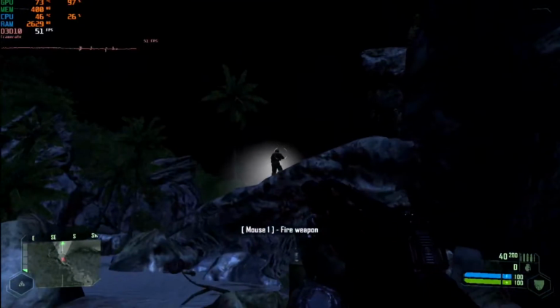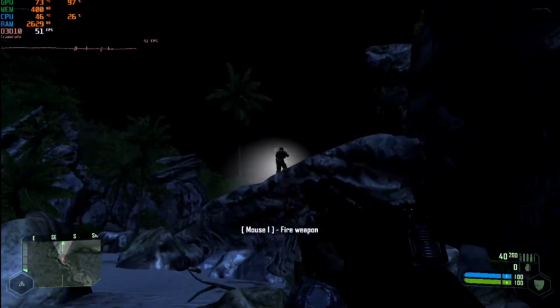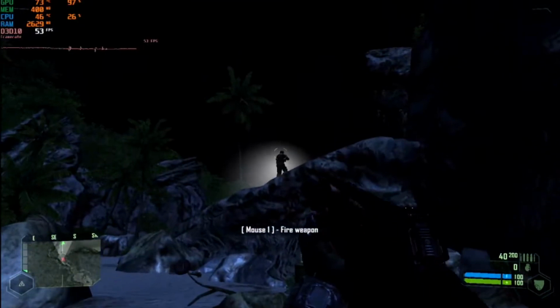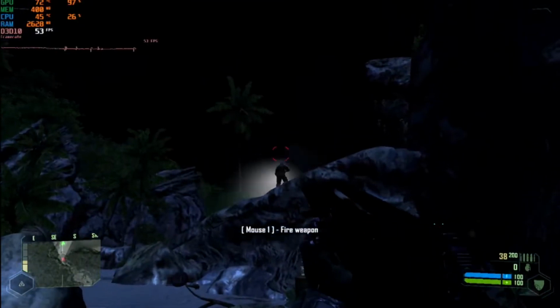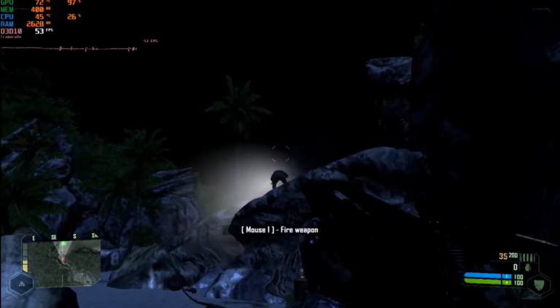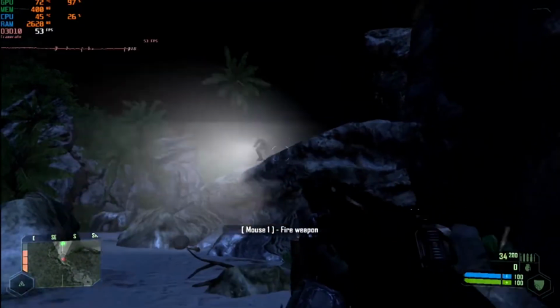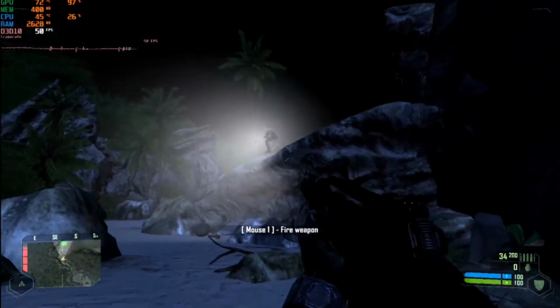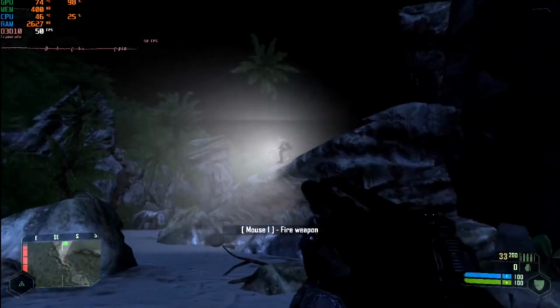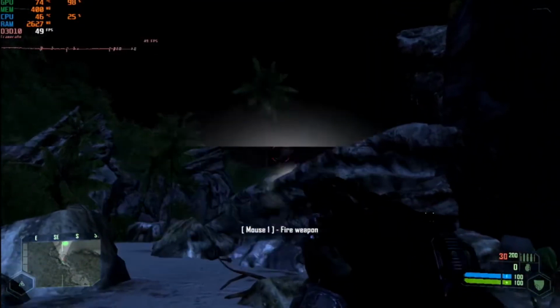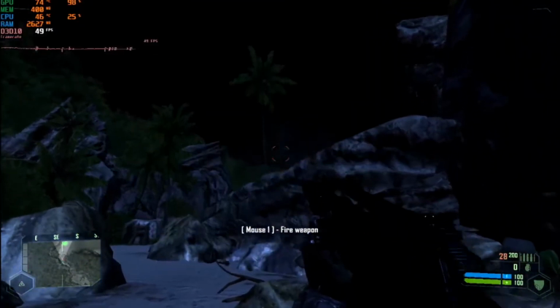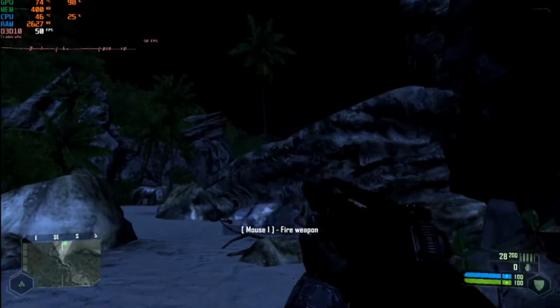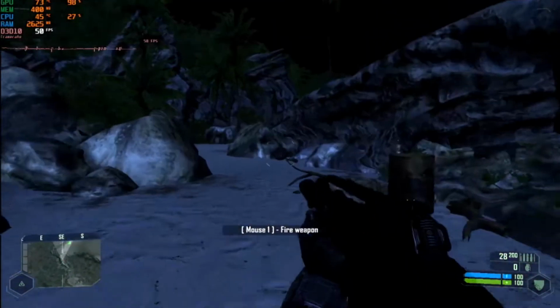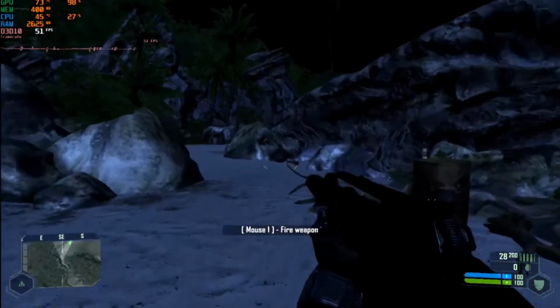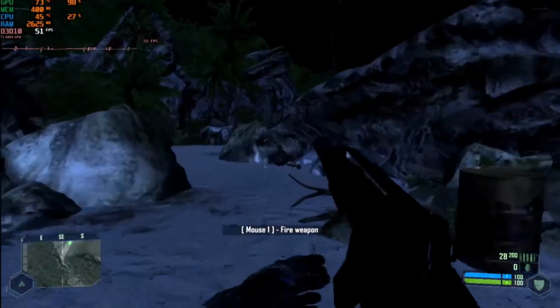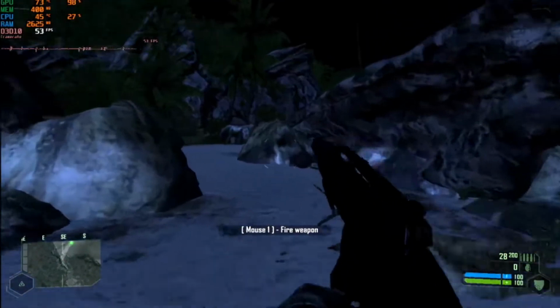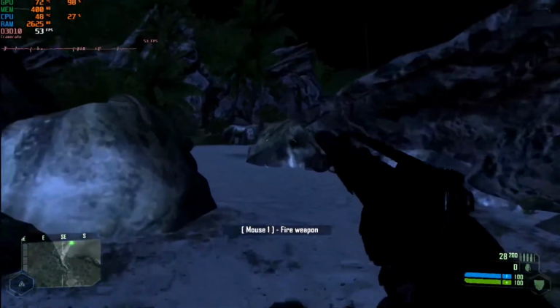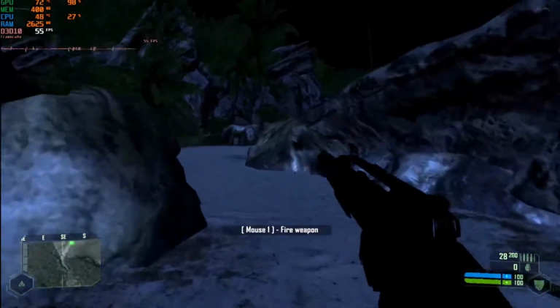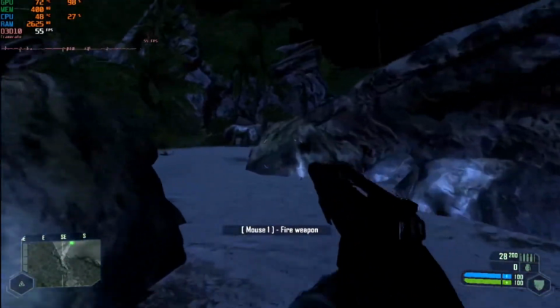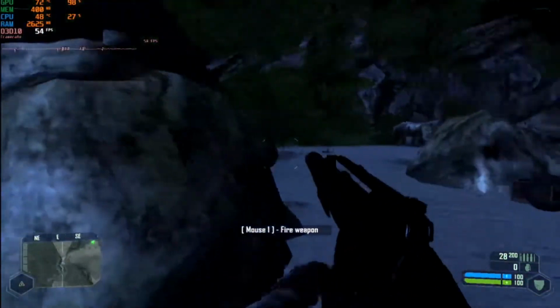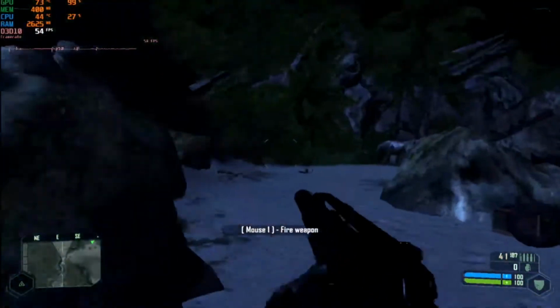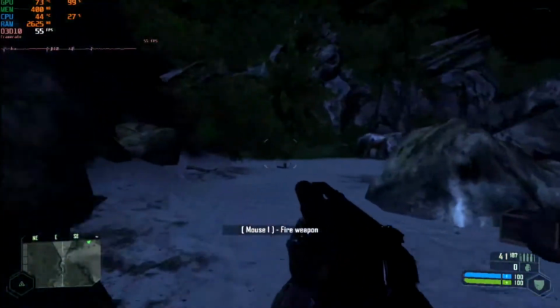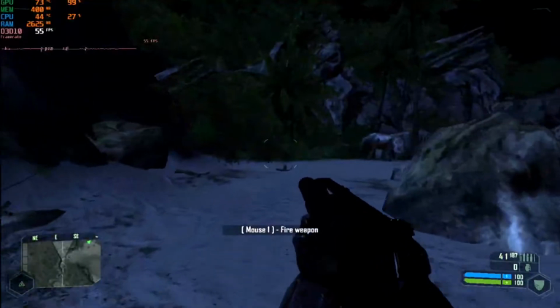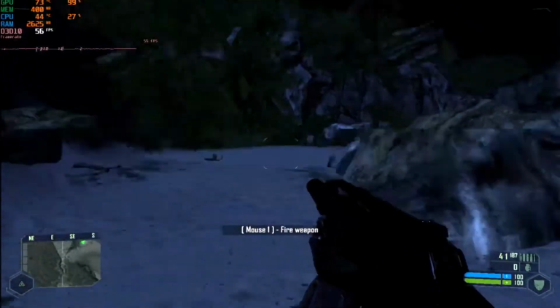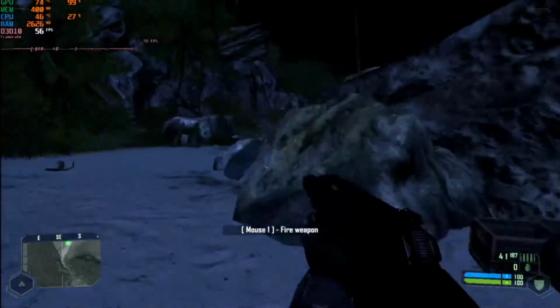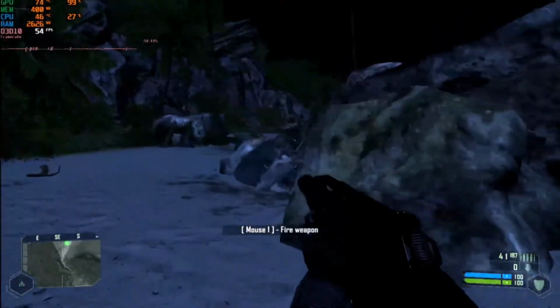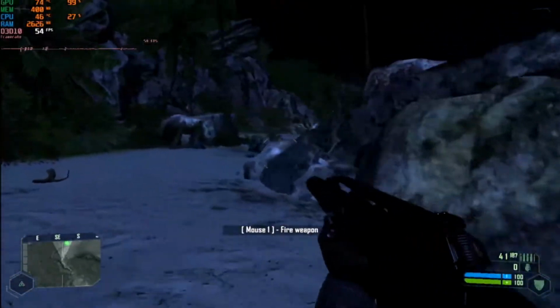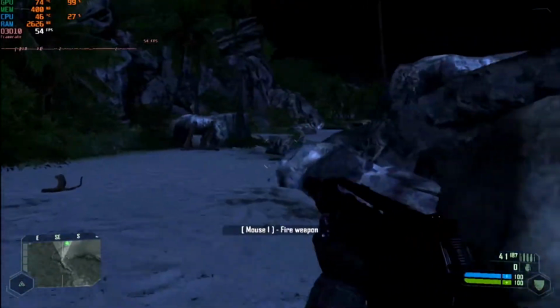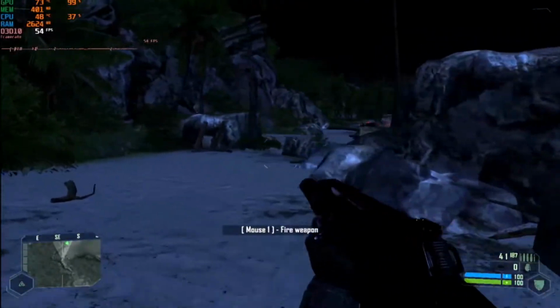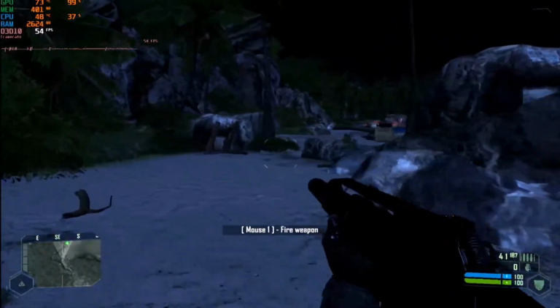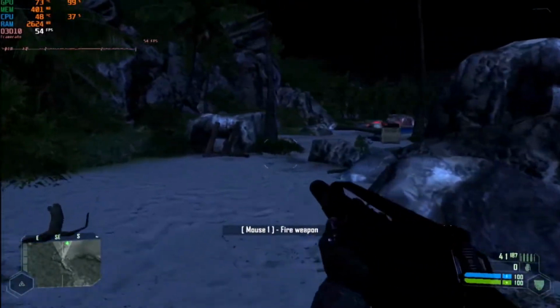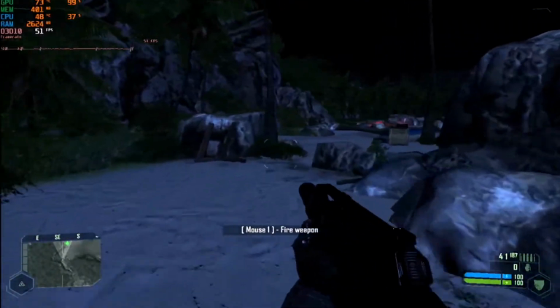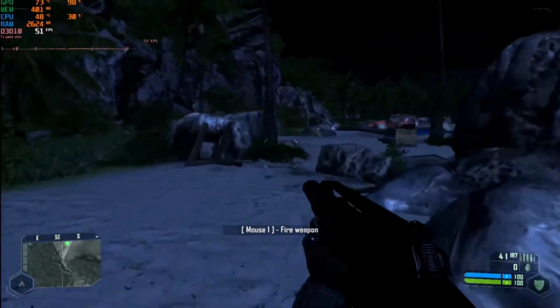And finally, the age-old question: will it run Crysis? Of course it will — at the lowest graphical settings, mind you — but at least we get a highly playable experience.